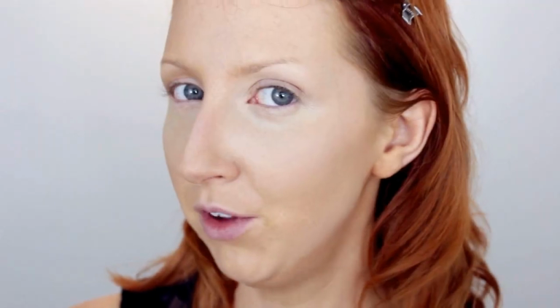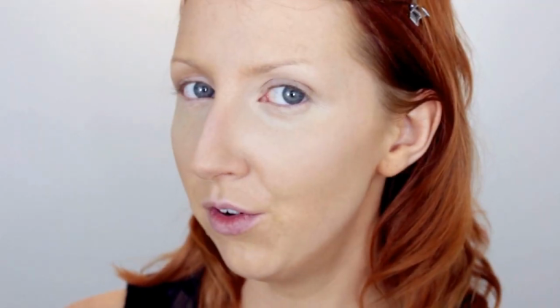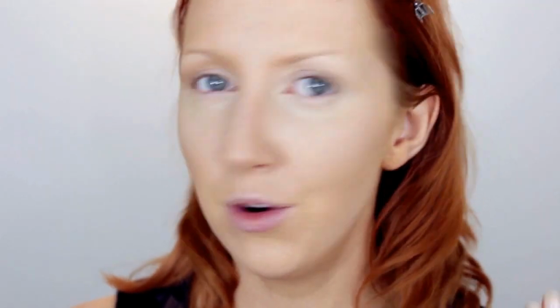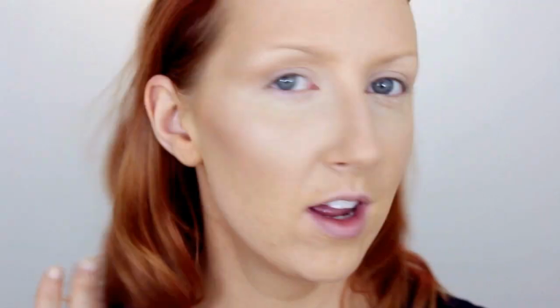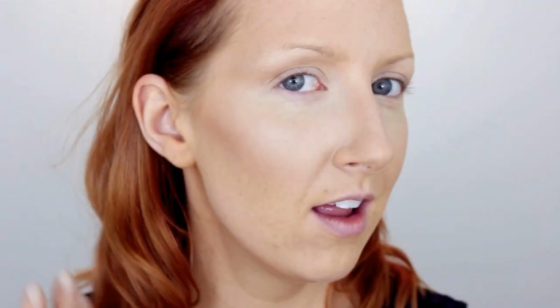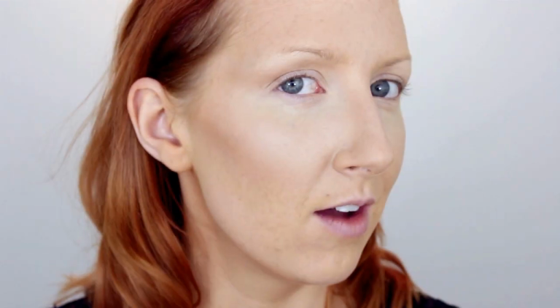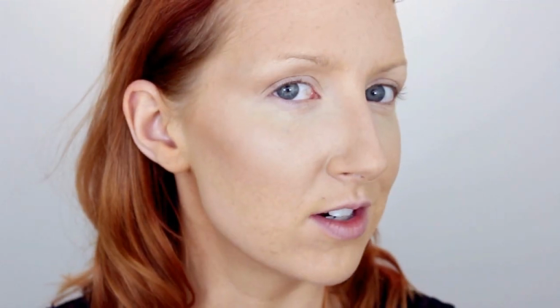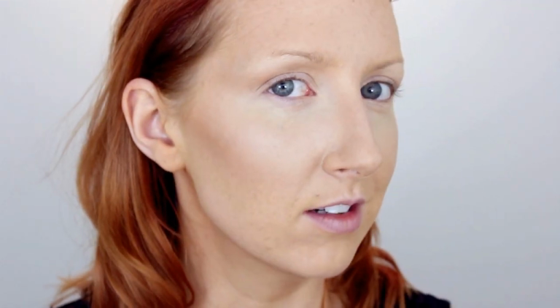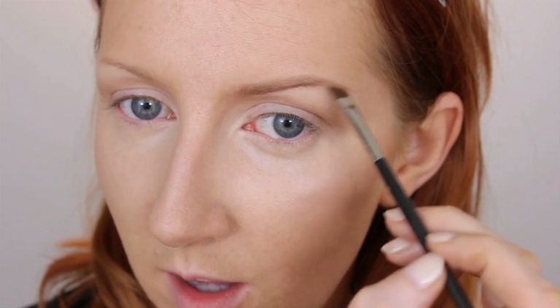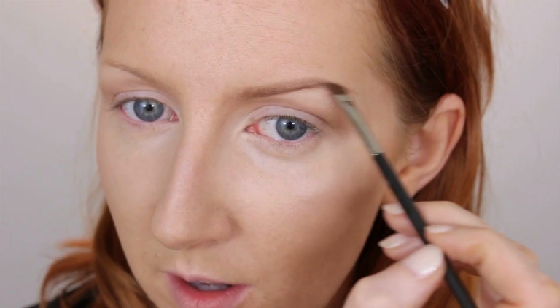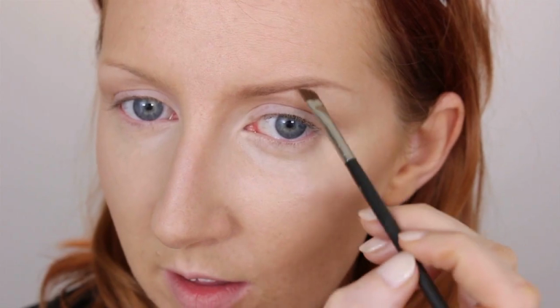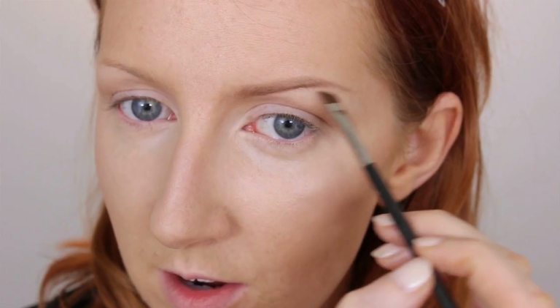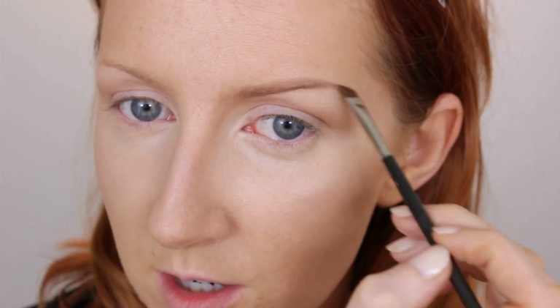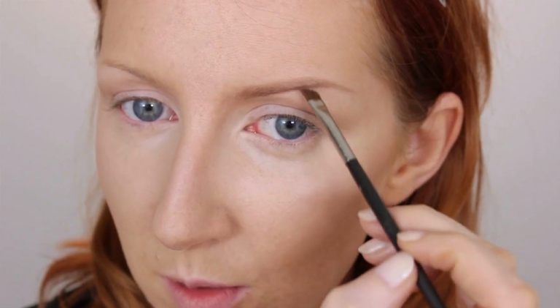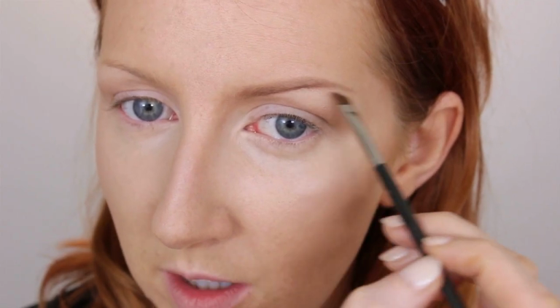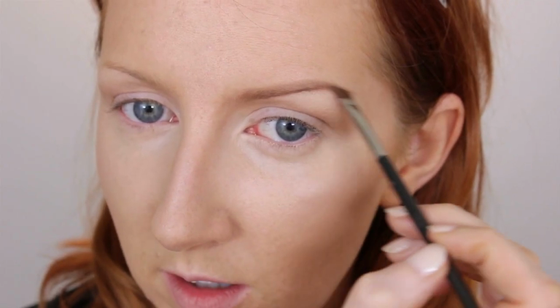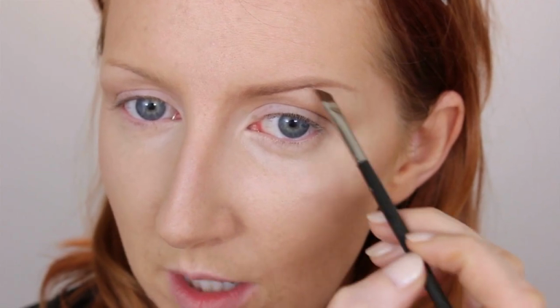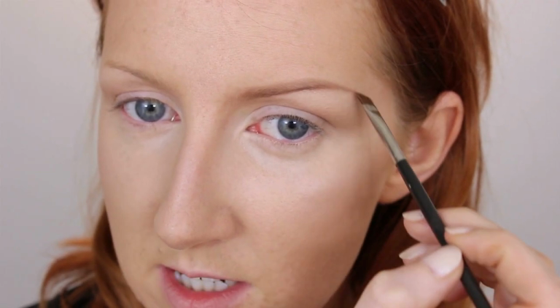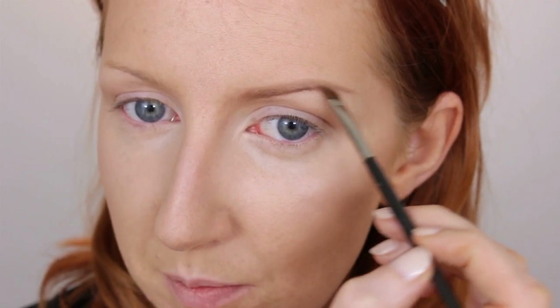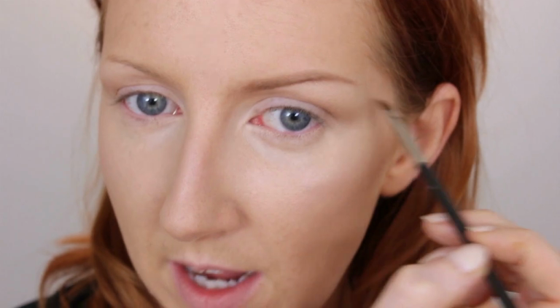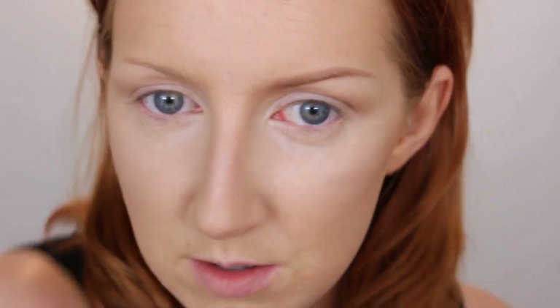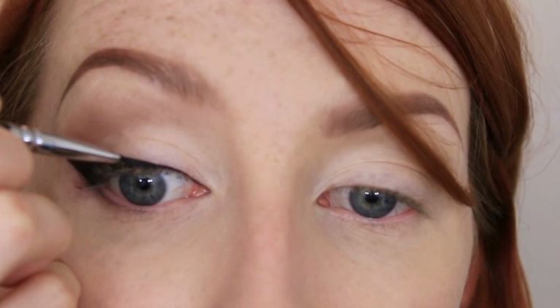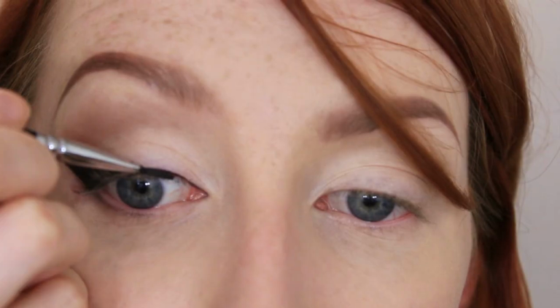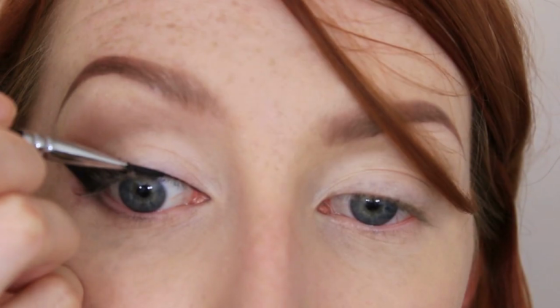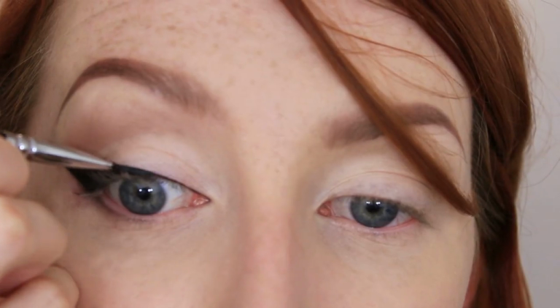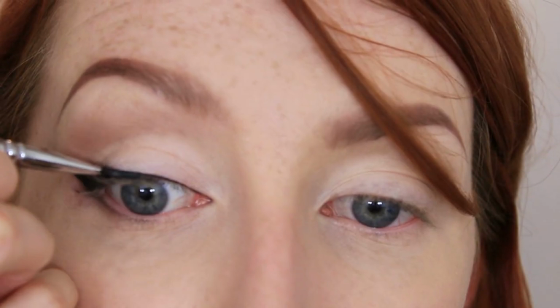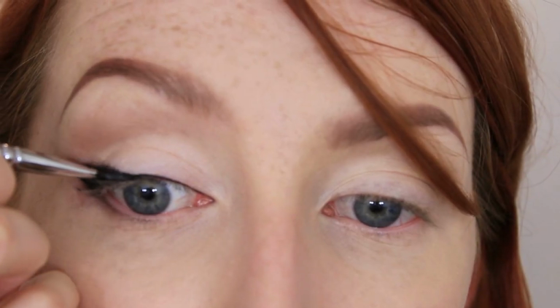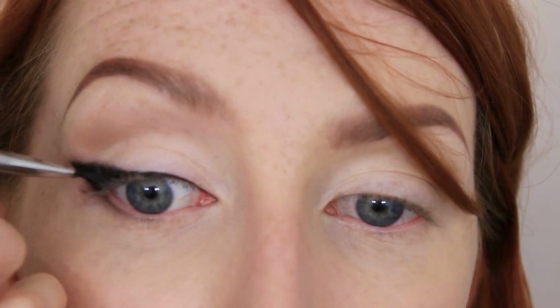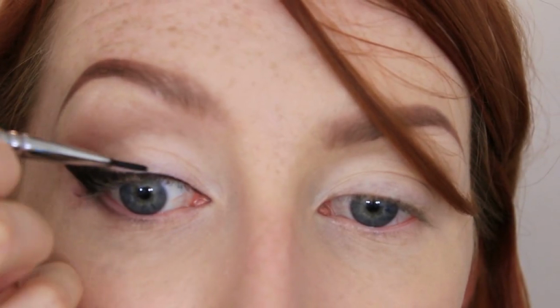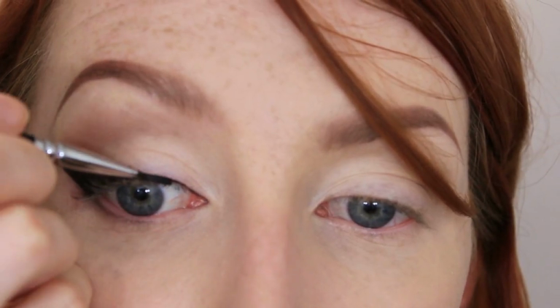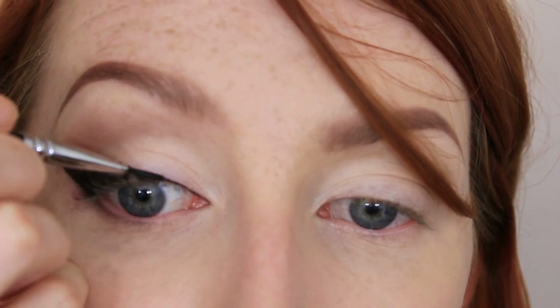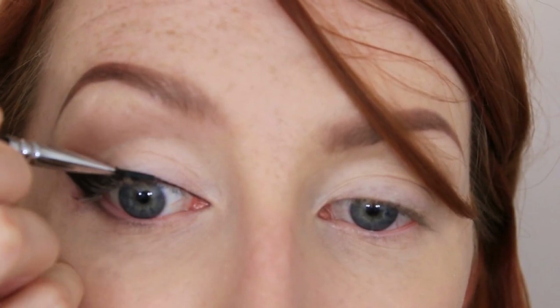Before, after, applying the eyeshadow in the middle and blending it out. I love this brush, oh my god.